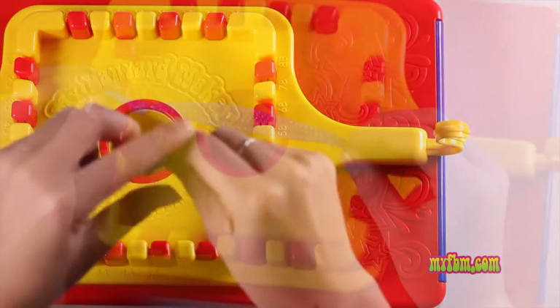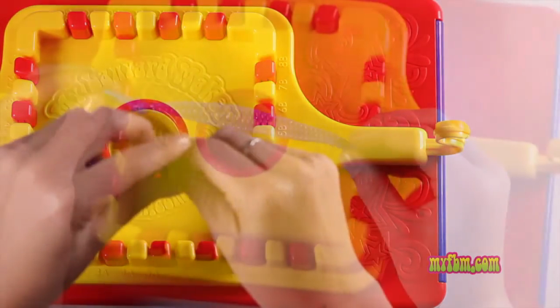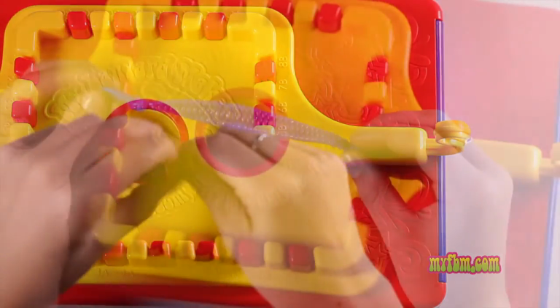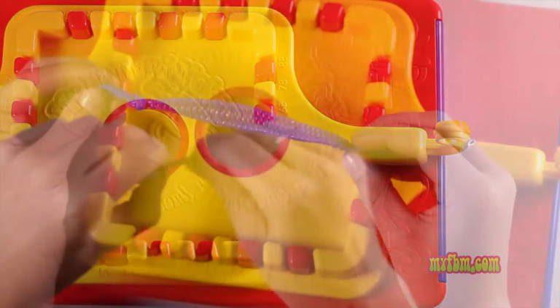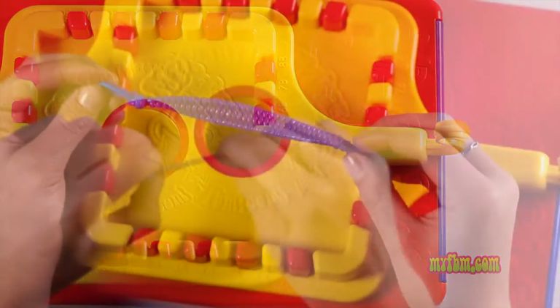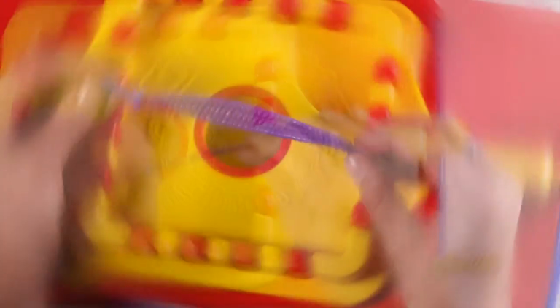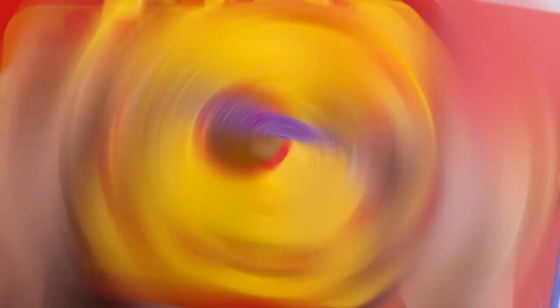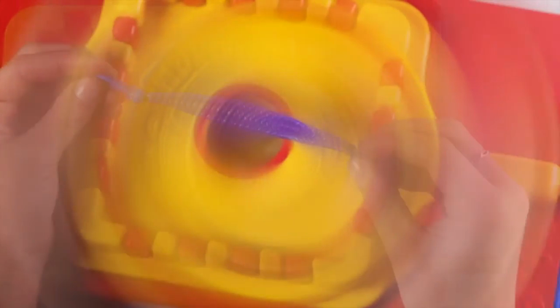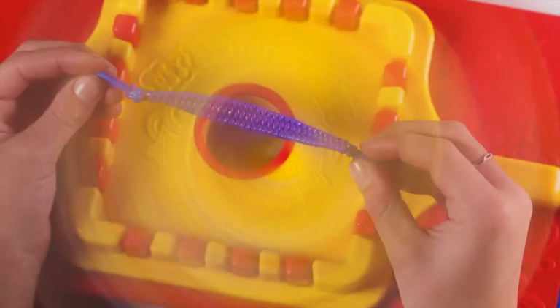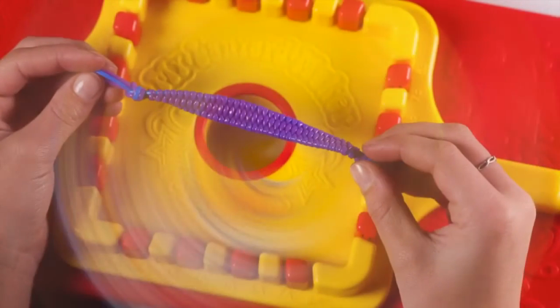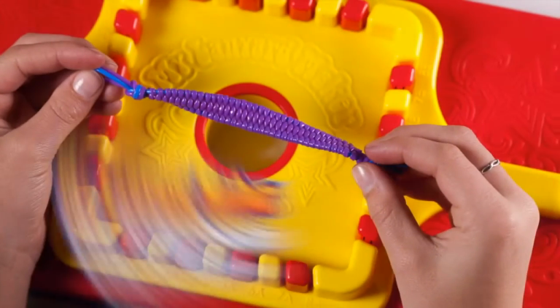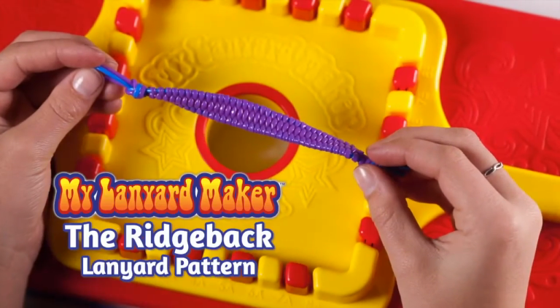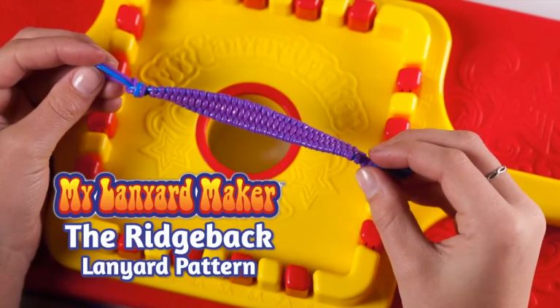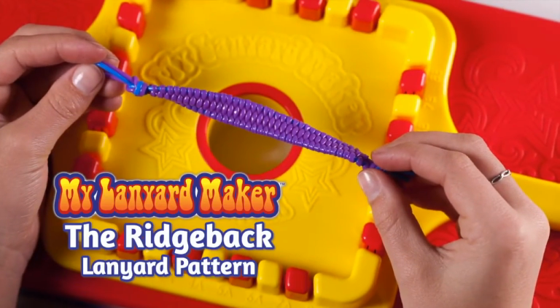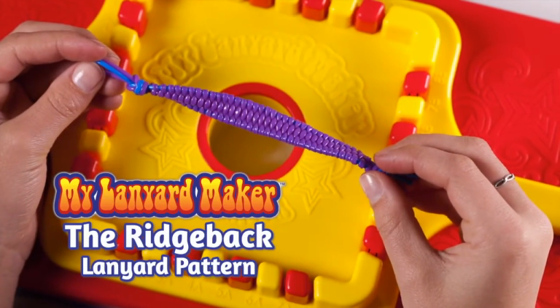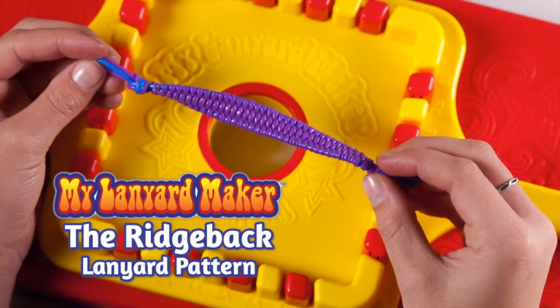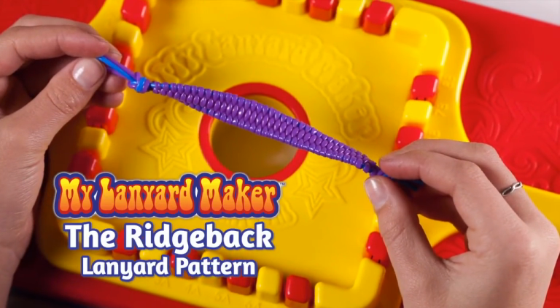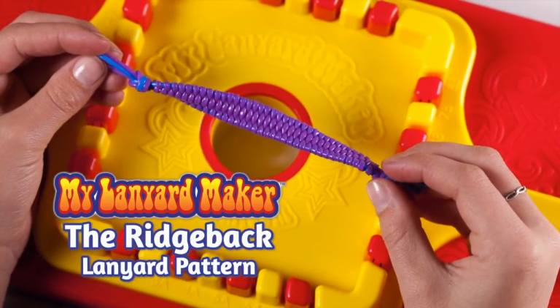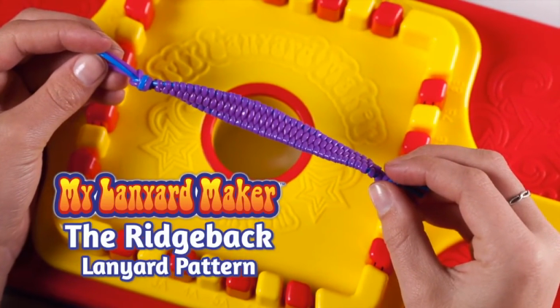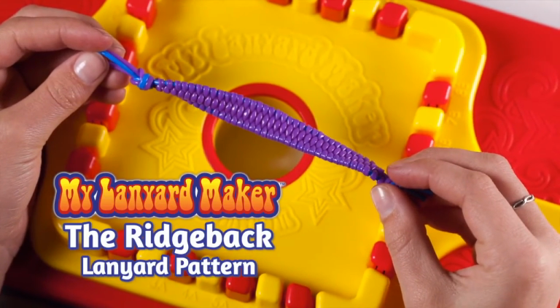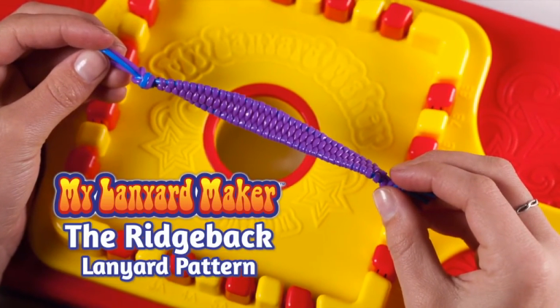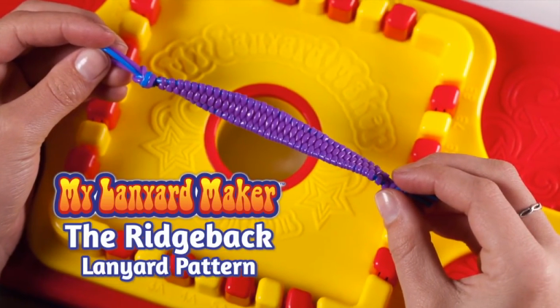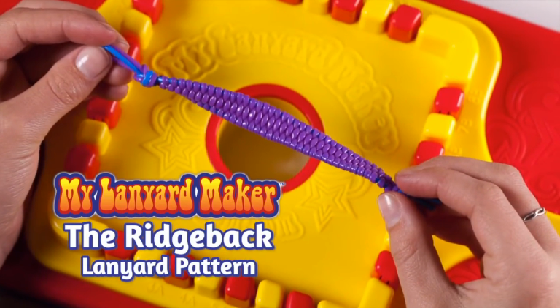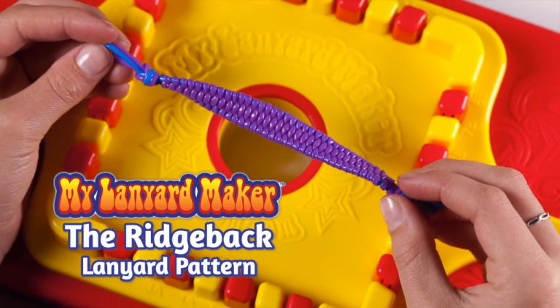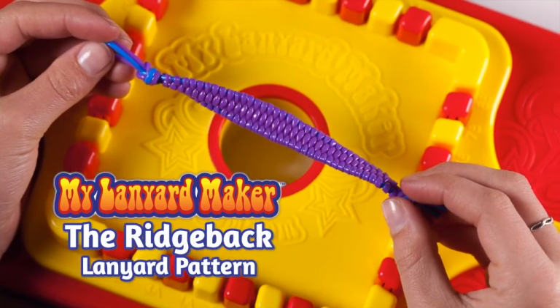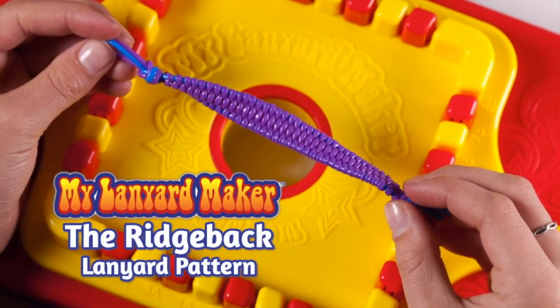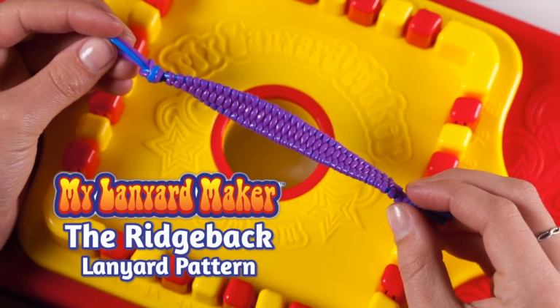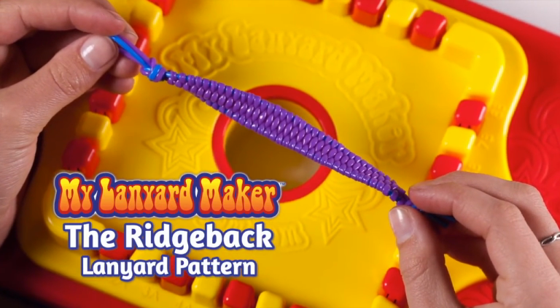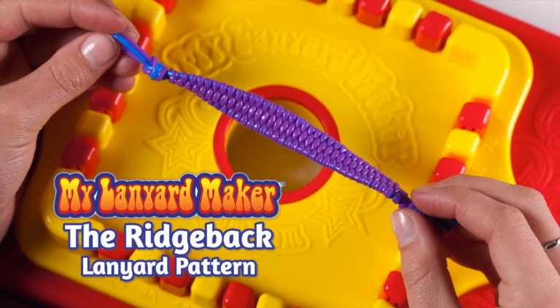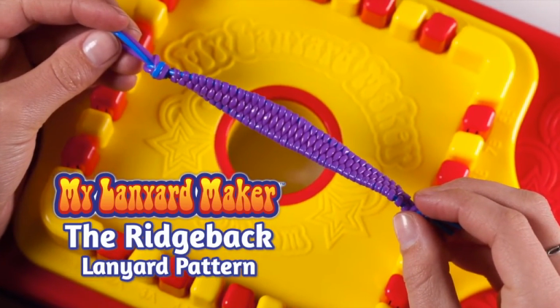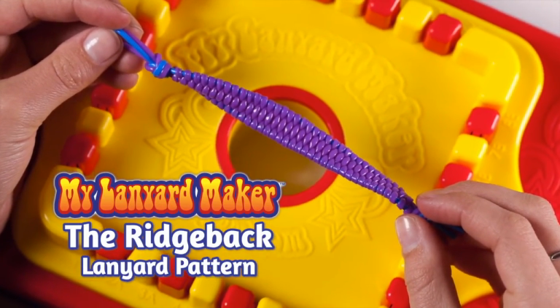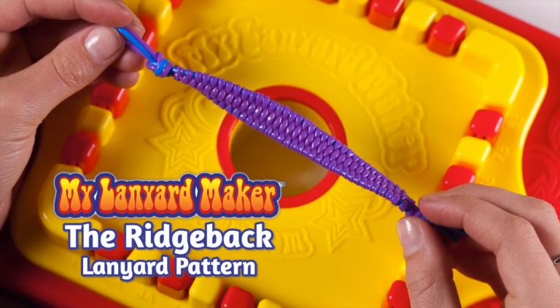Bring all of the laces together in your hand and tie an overhand knot. Pull it tight and then cut the ends or add beads. Now you're ready to wear and share your fabulous Ridgeback bracelet.